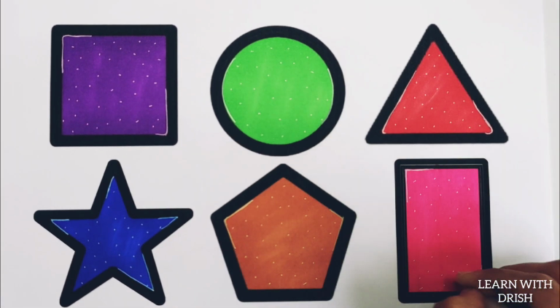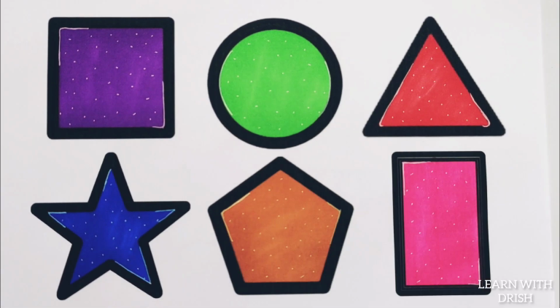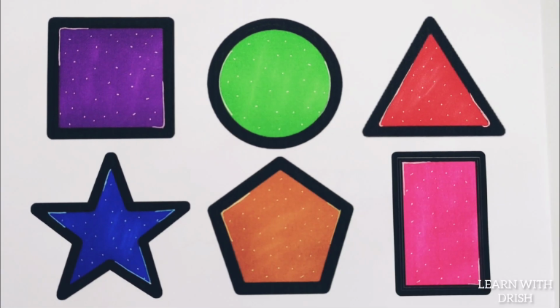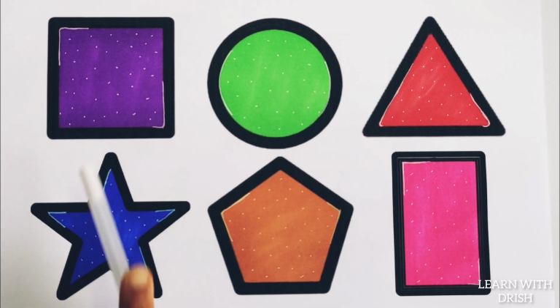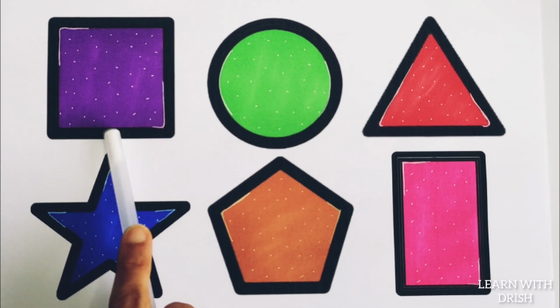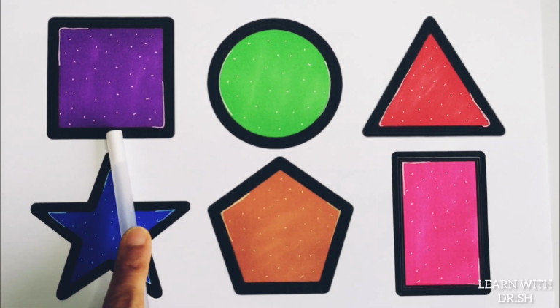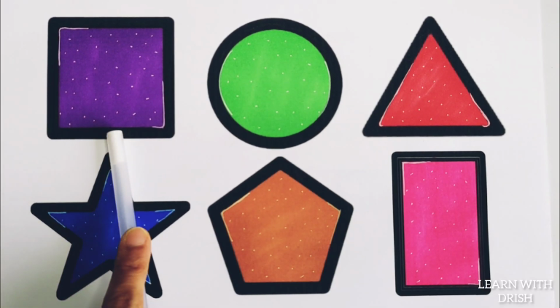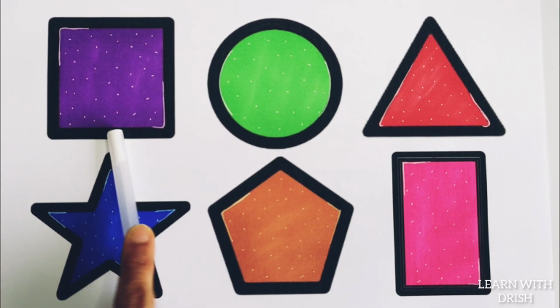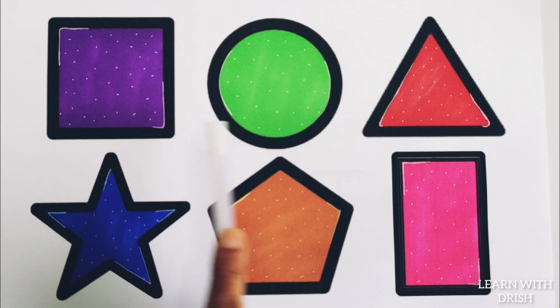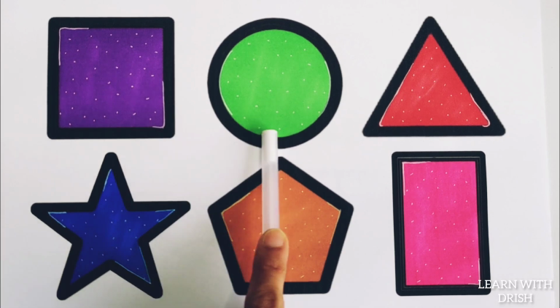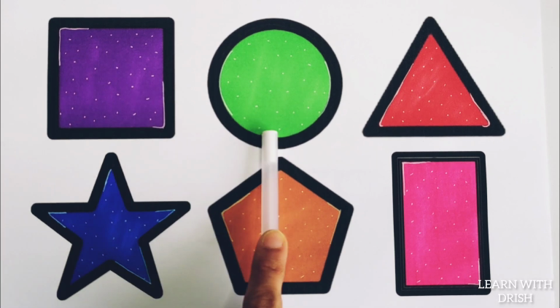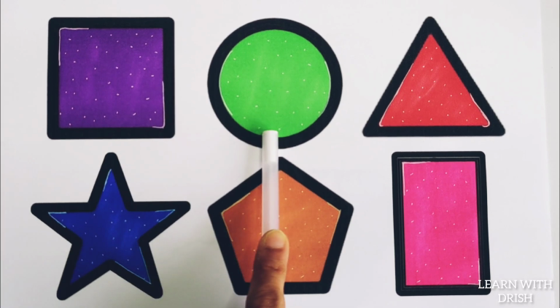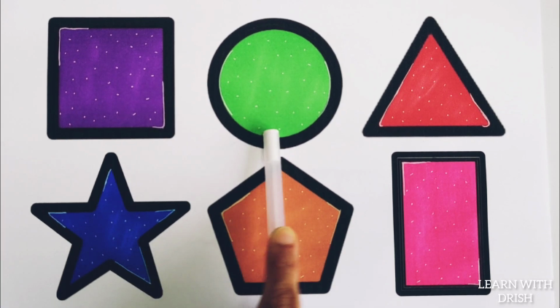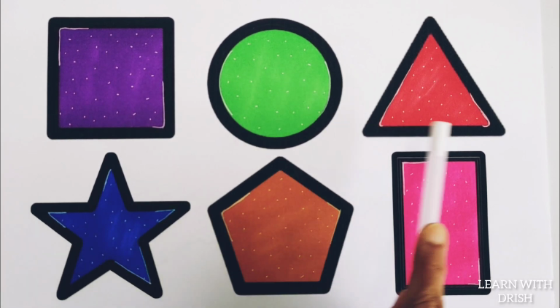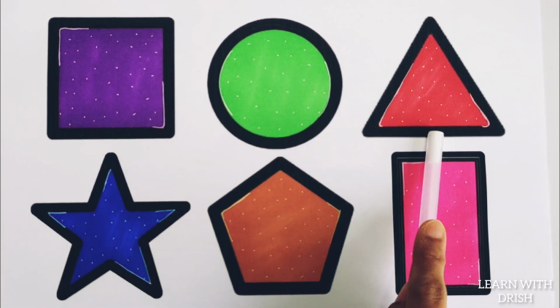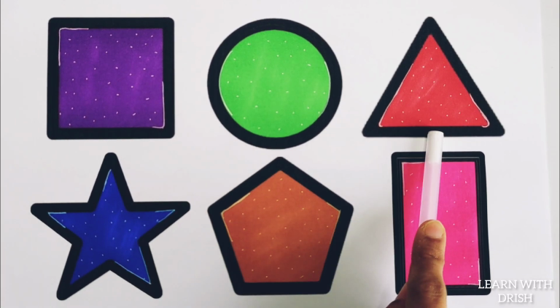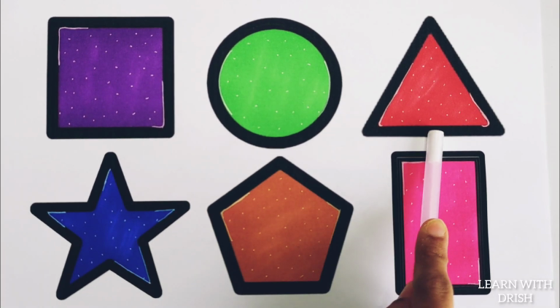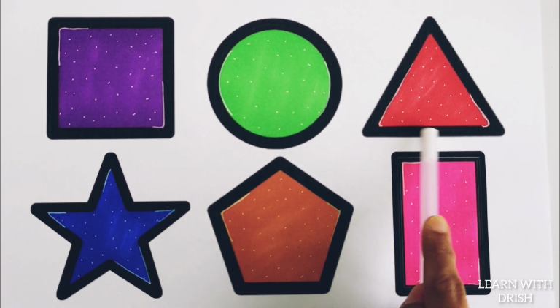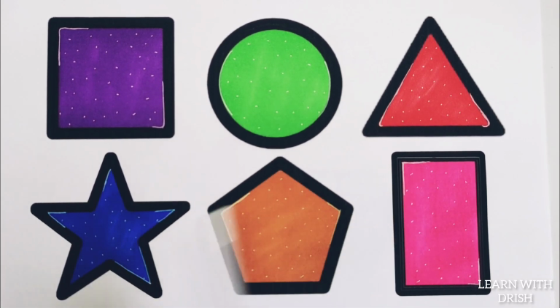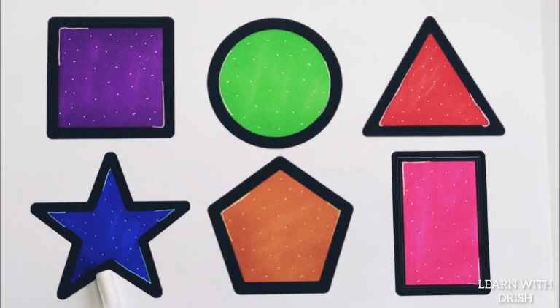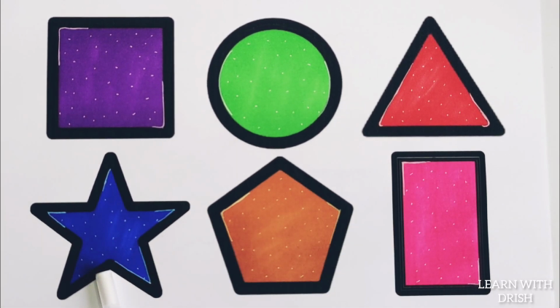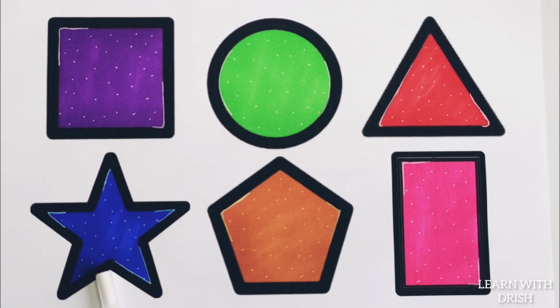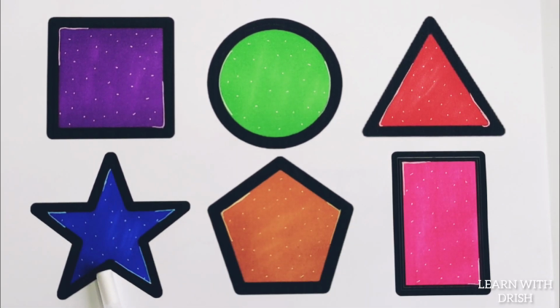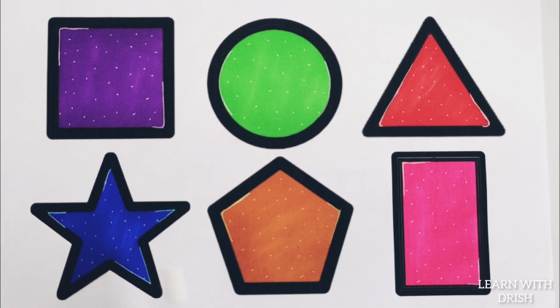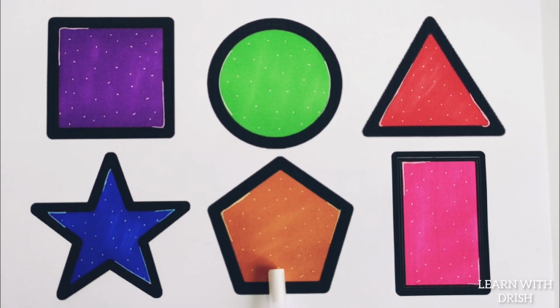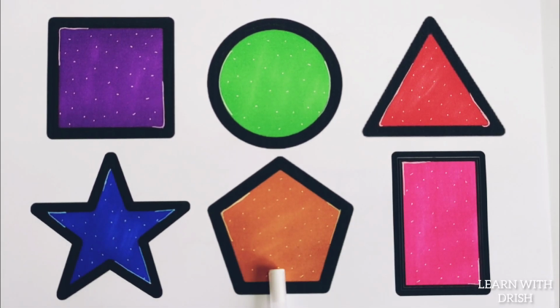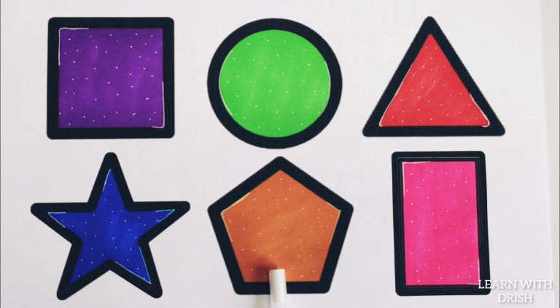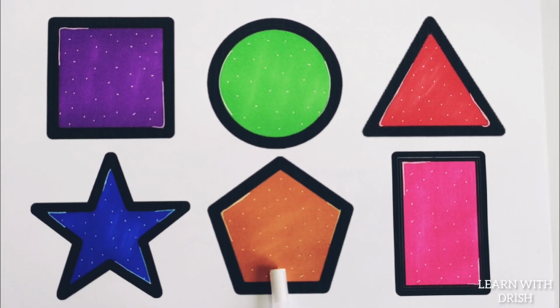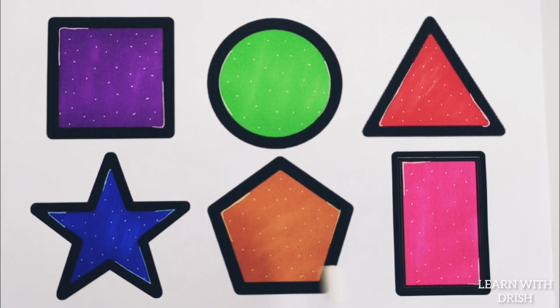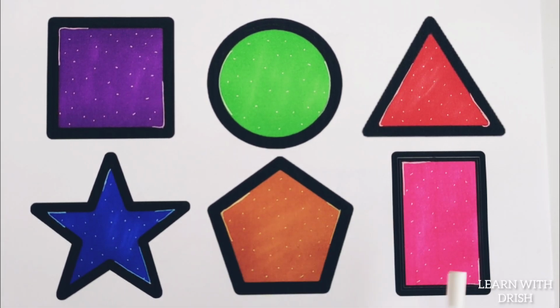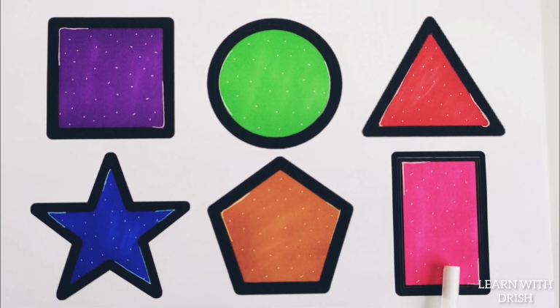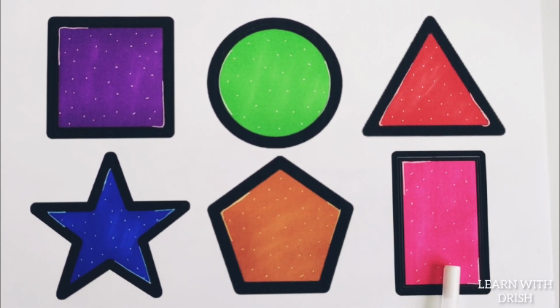Square, circle, triangle, star, pentagon, rectangle.